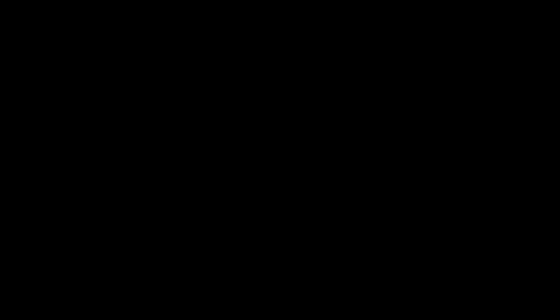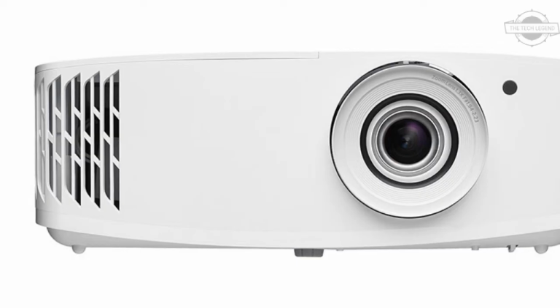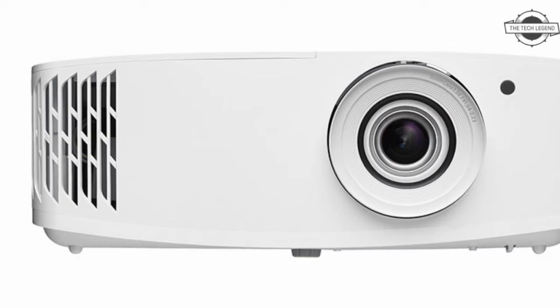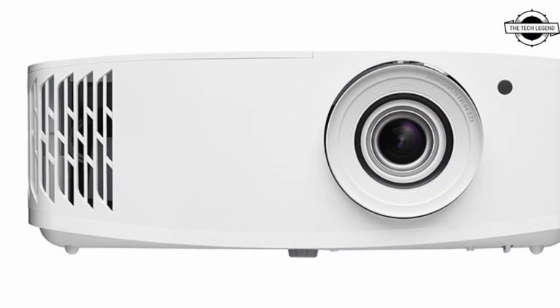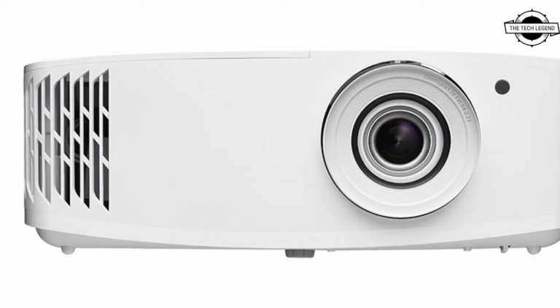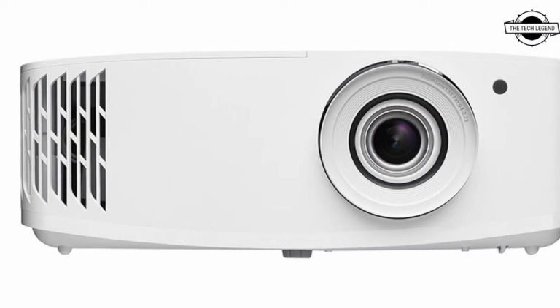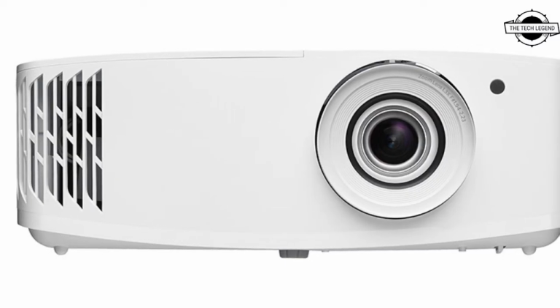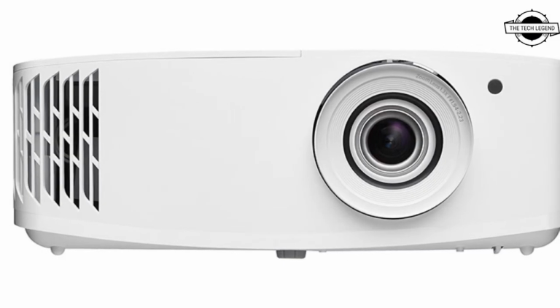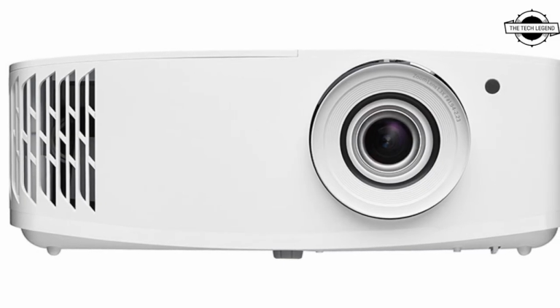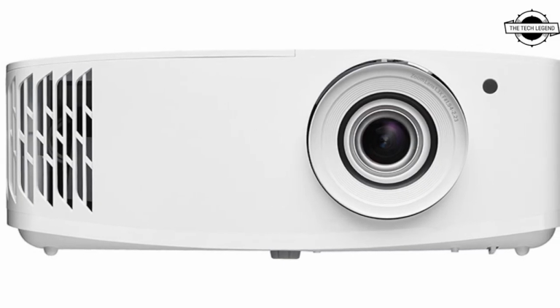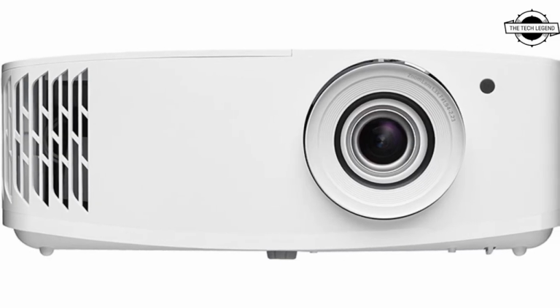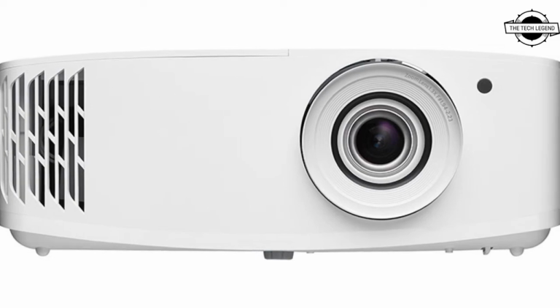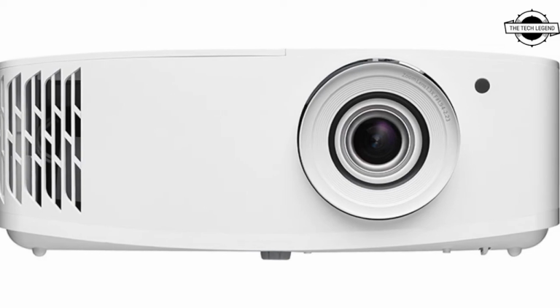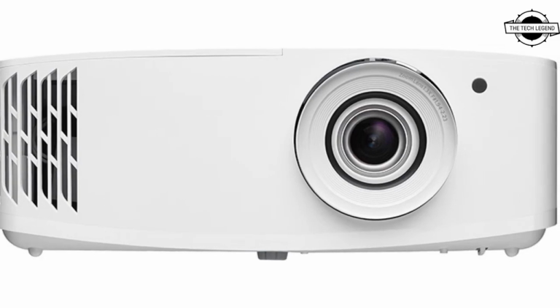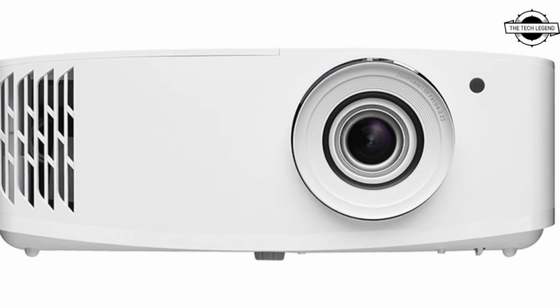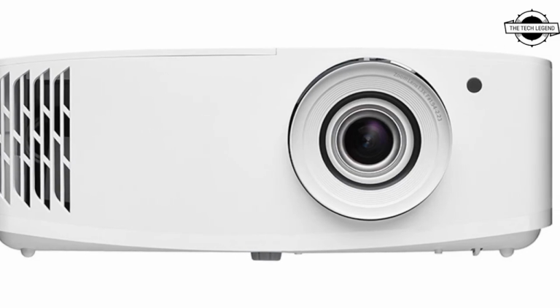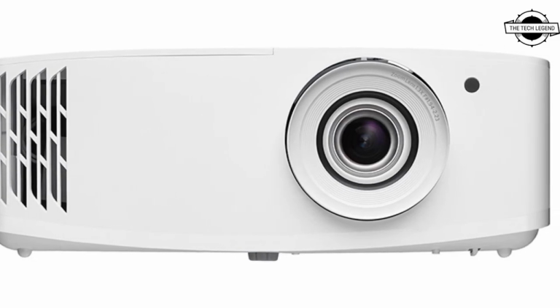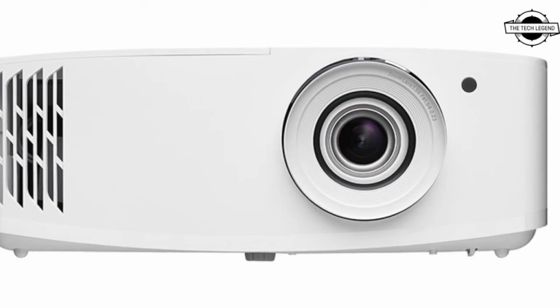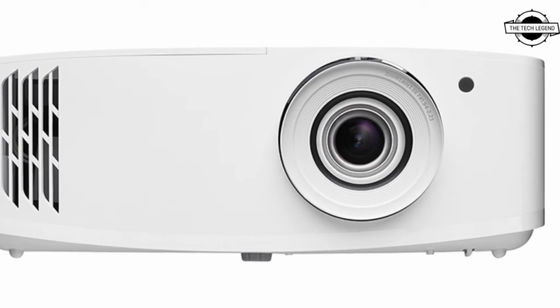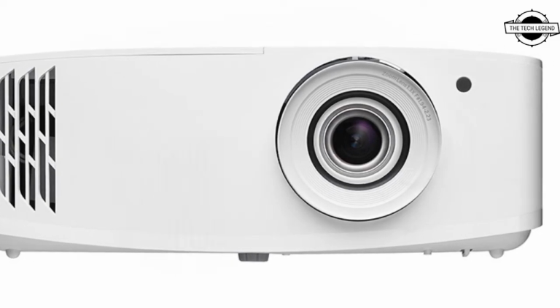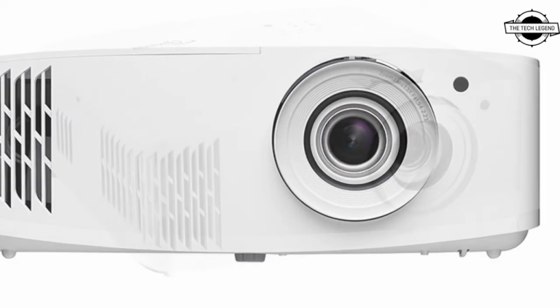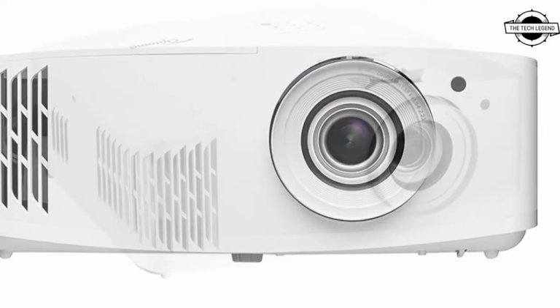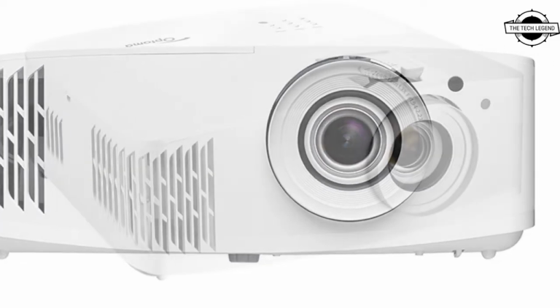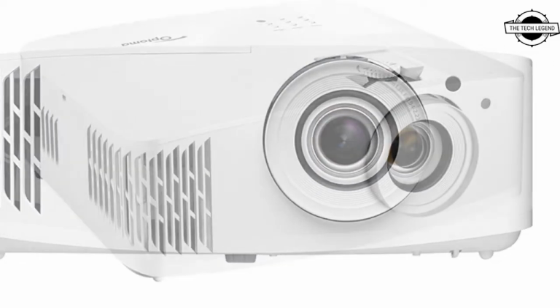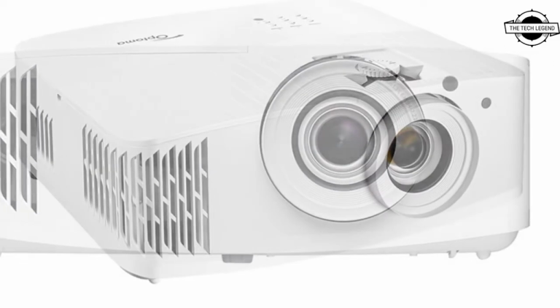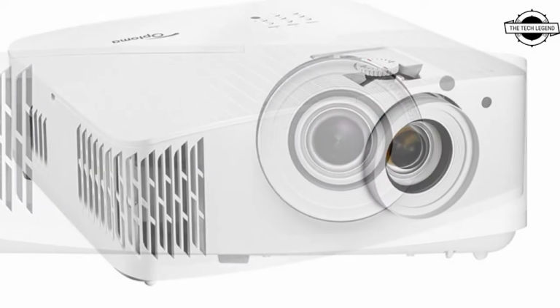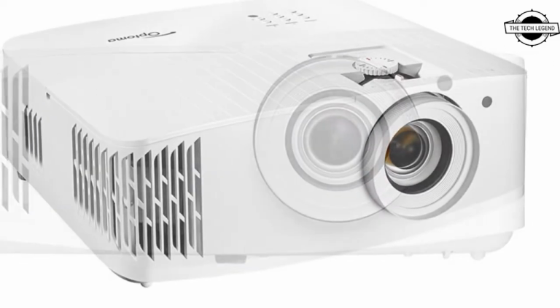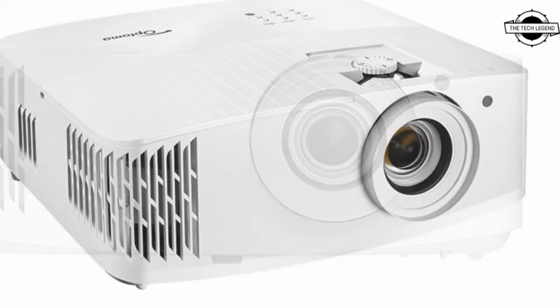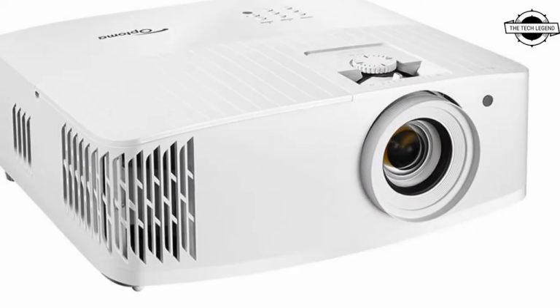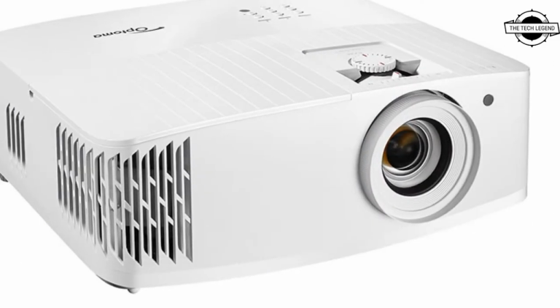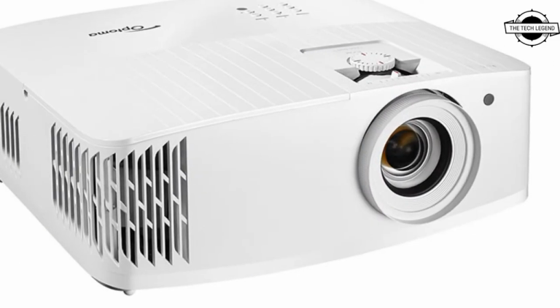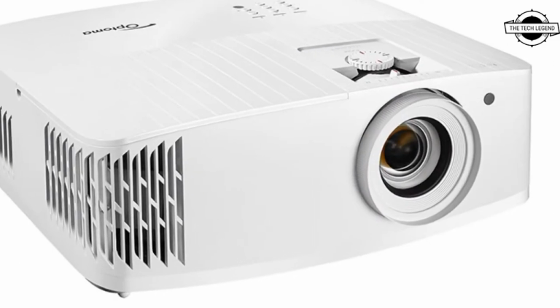Hello friends, welcome to the Tech Design channel. Today I will talk about Optoma's low latency 4K projector.